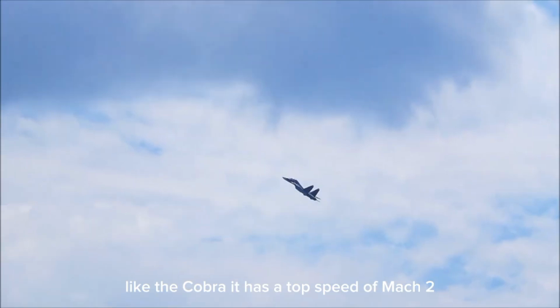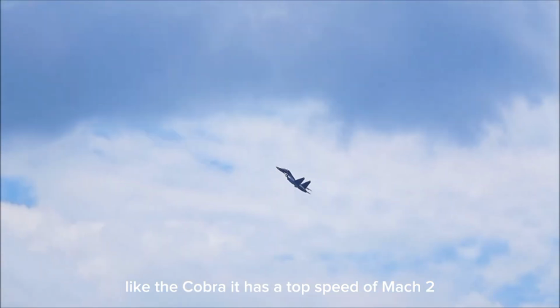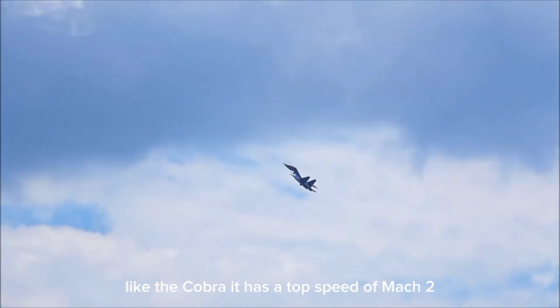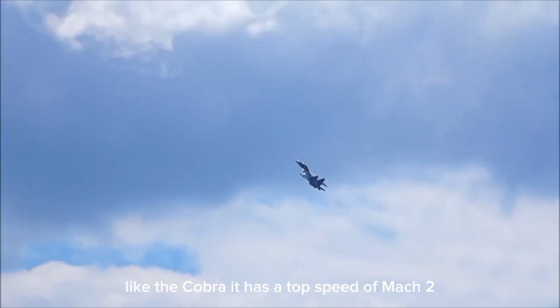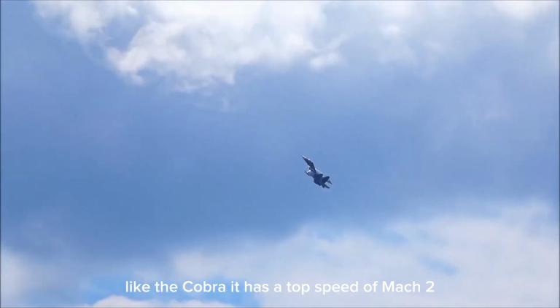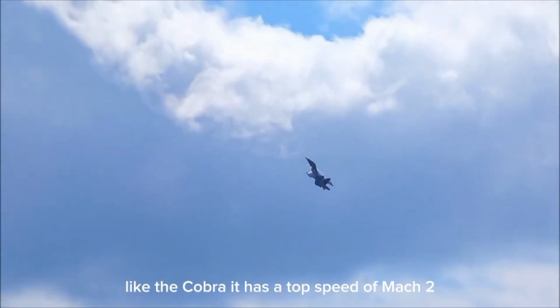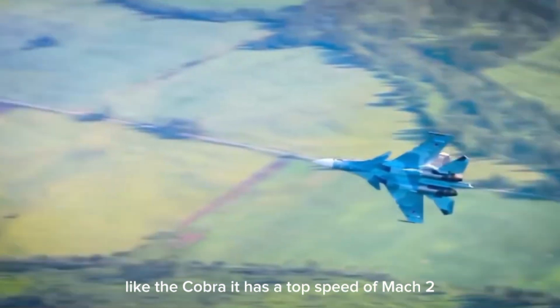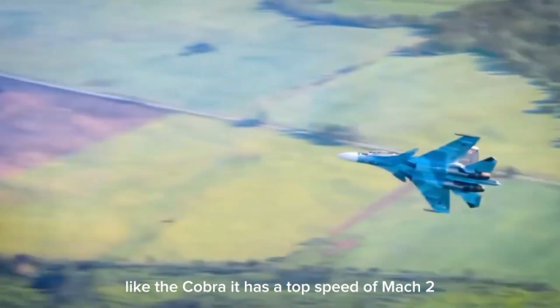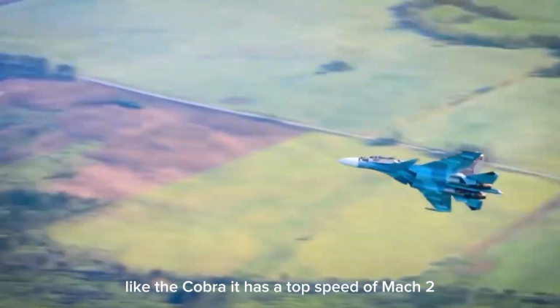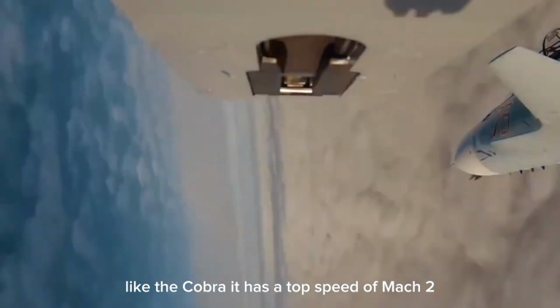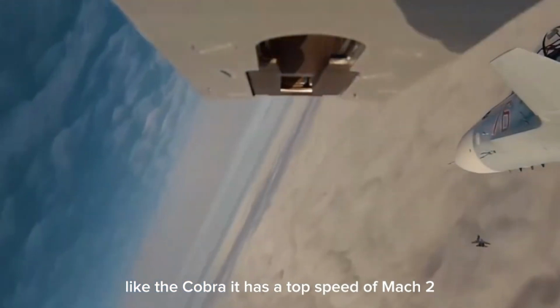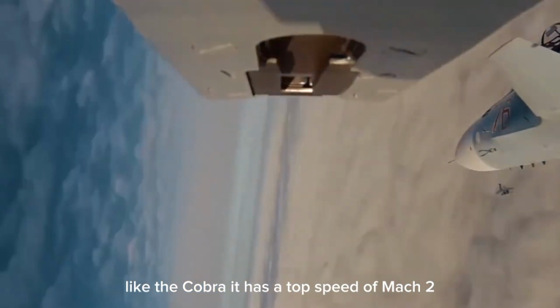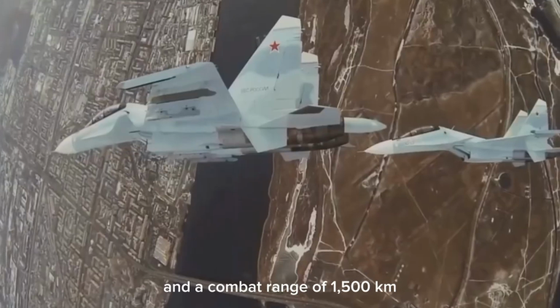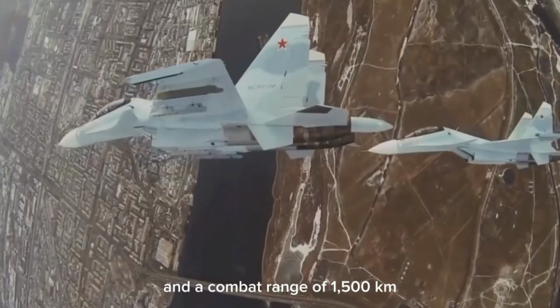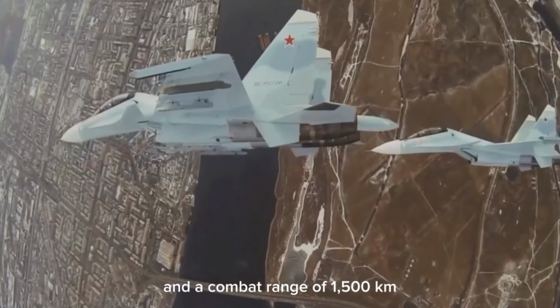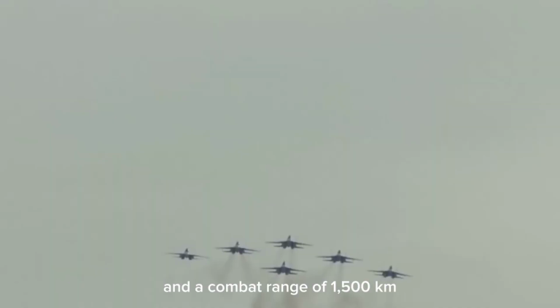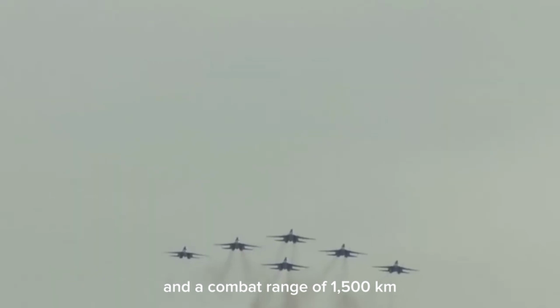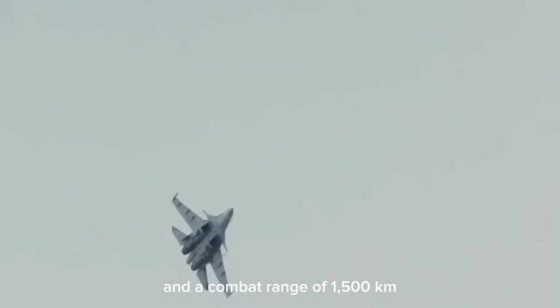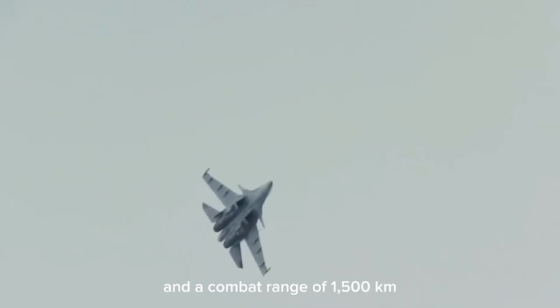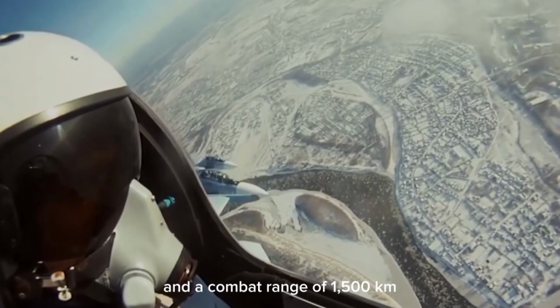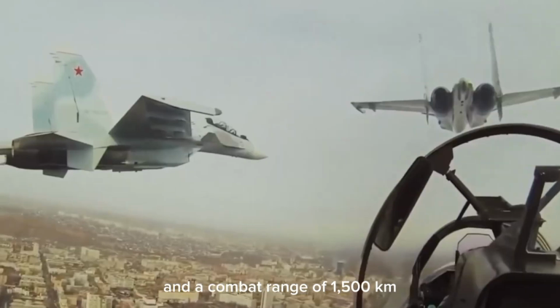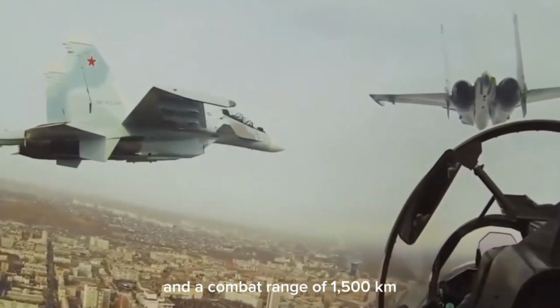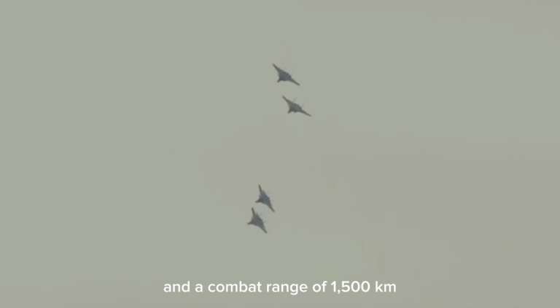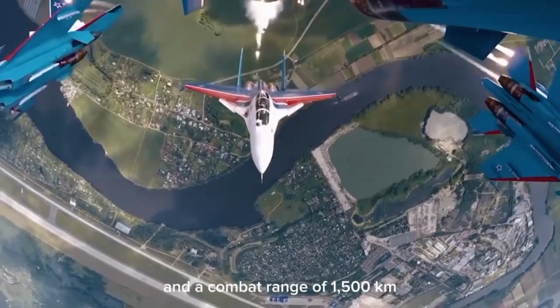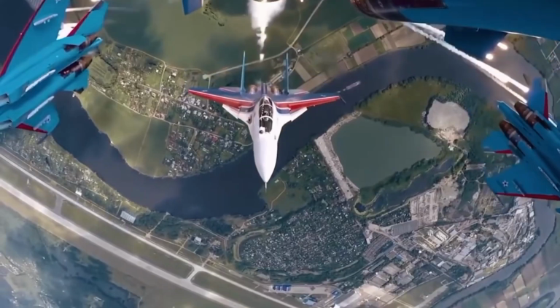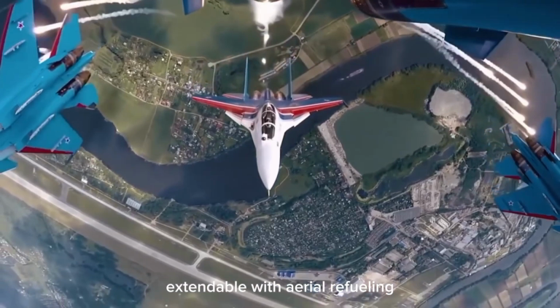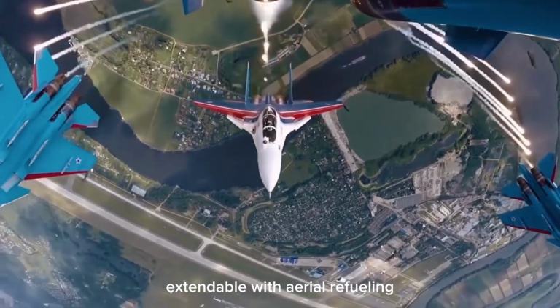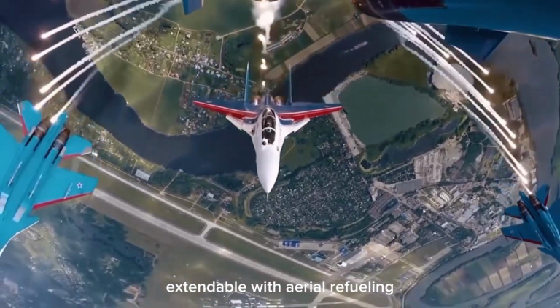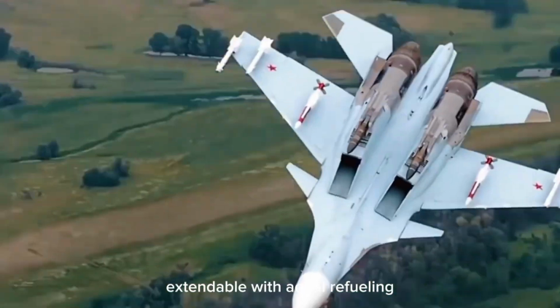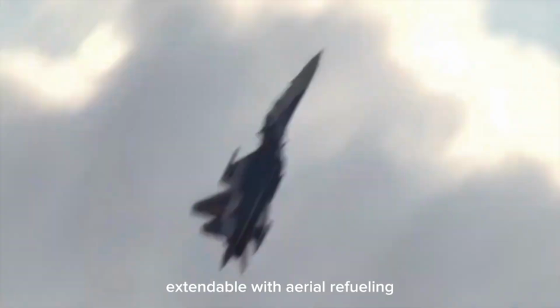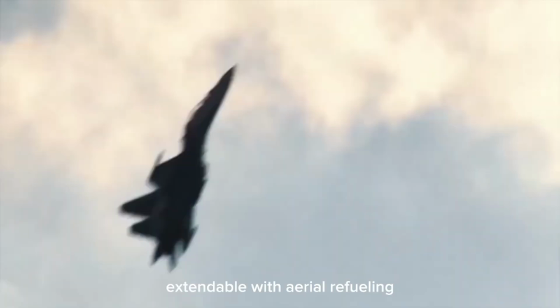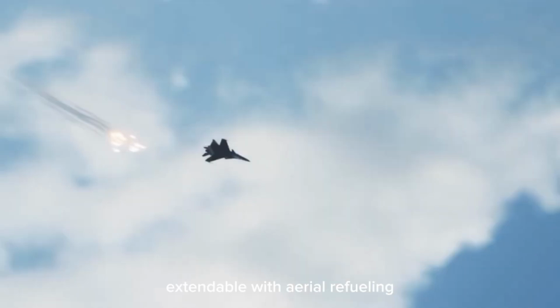It has a top speed of Mach 2 and a combat range of 1,500 kilometers, extendable with aerial refueling.